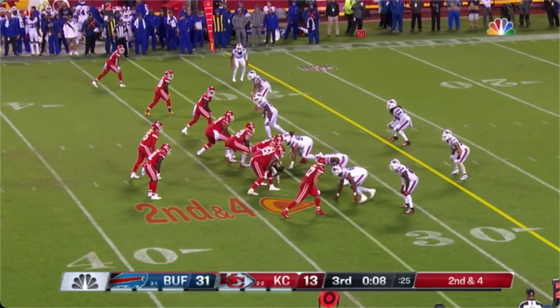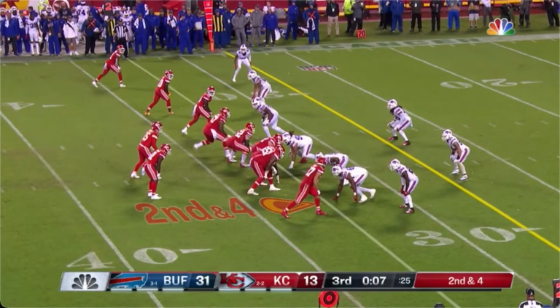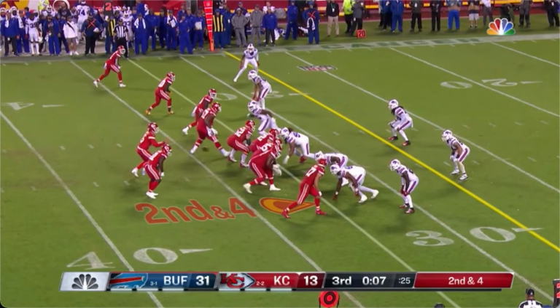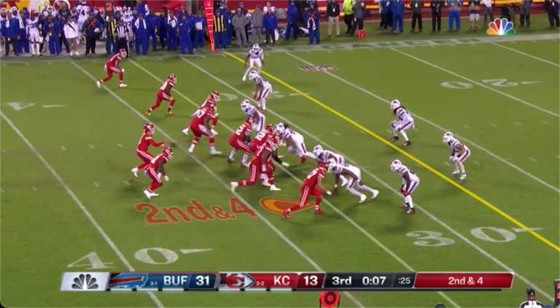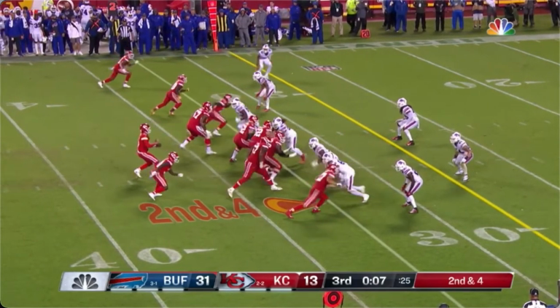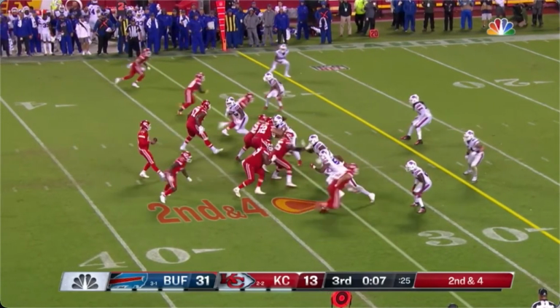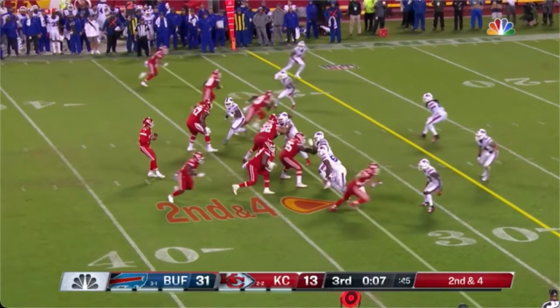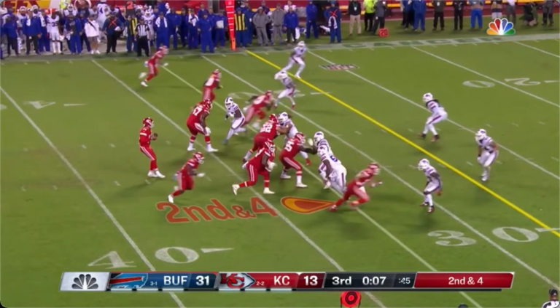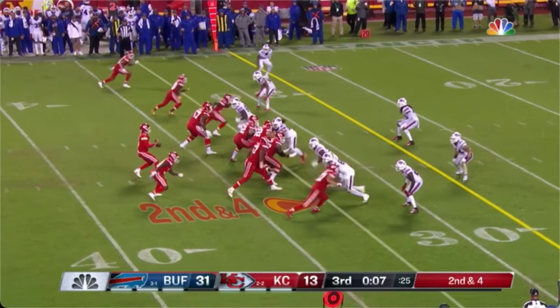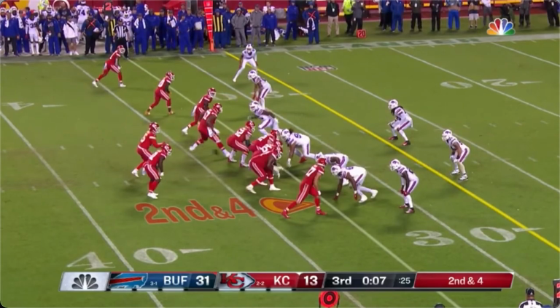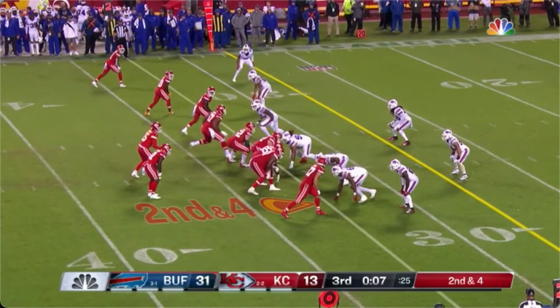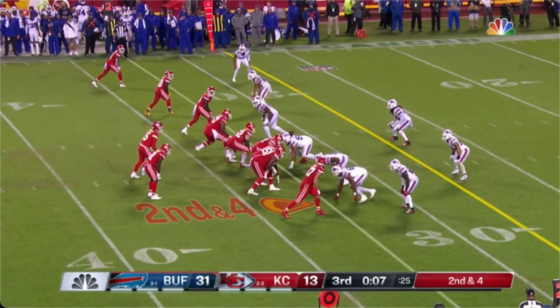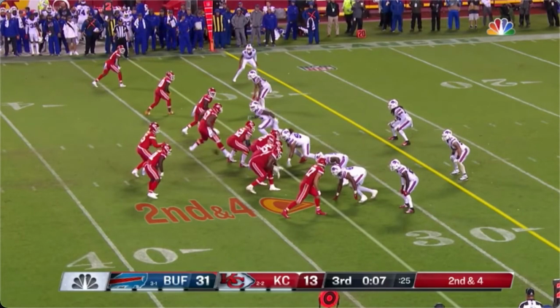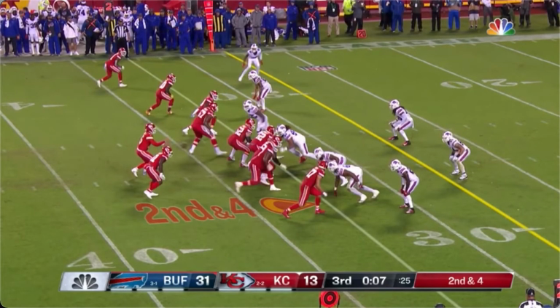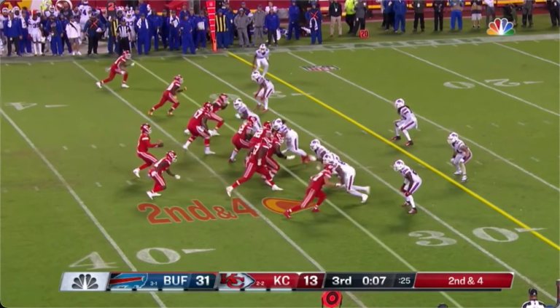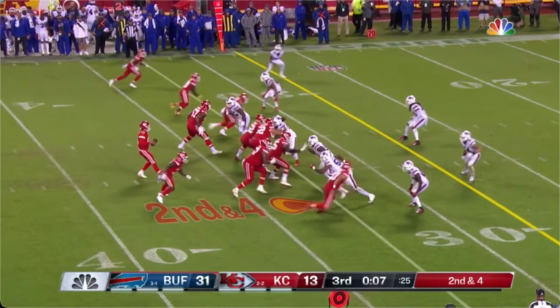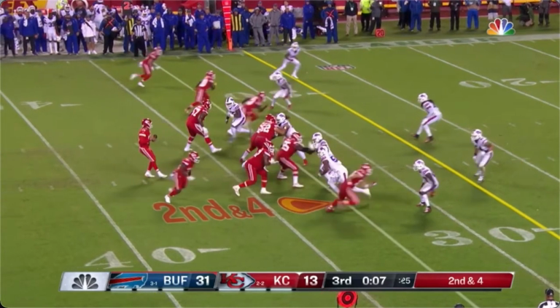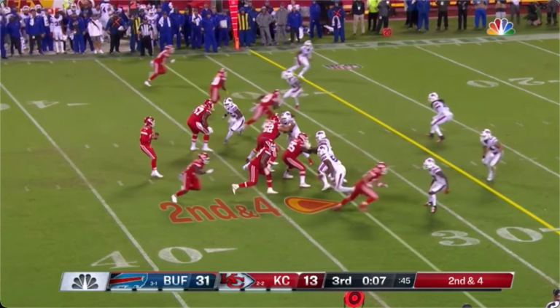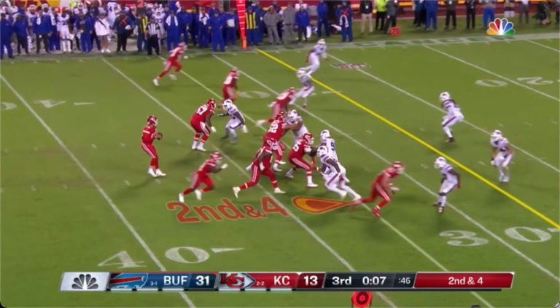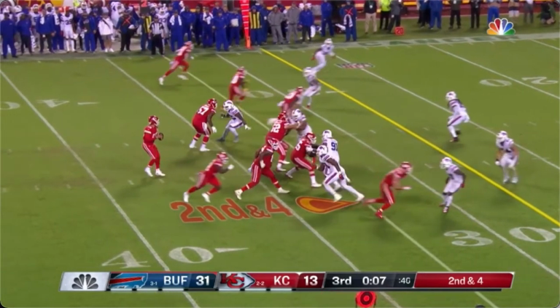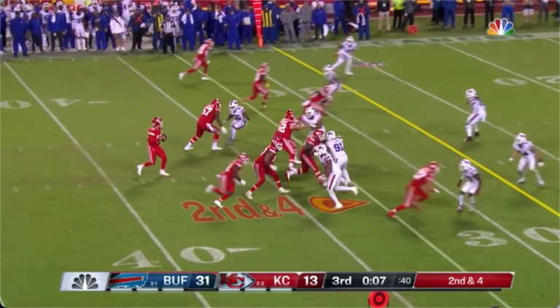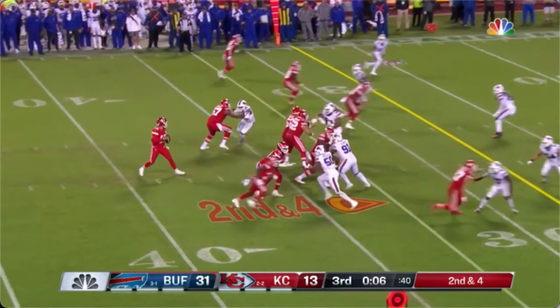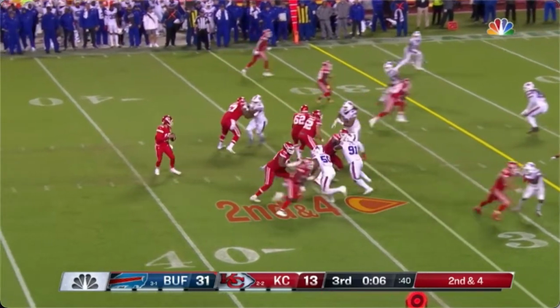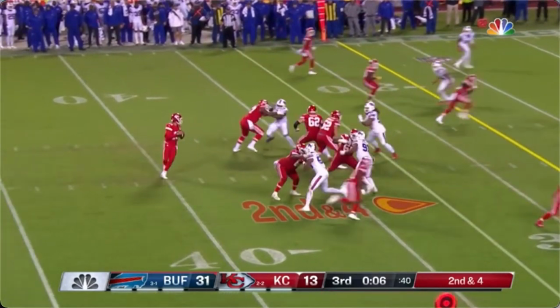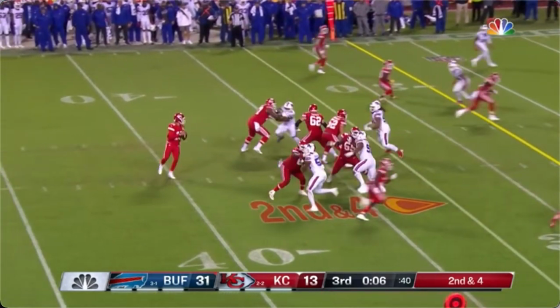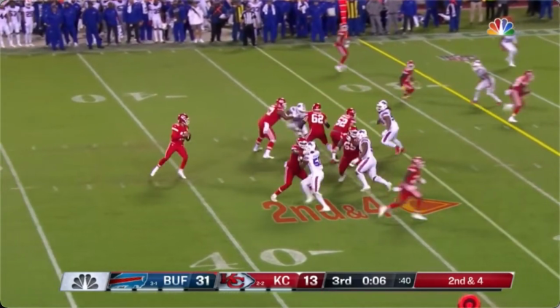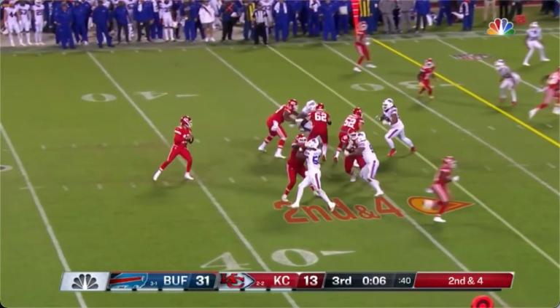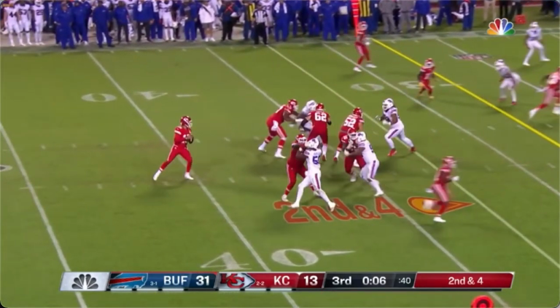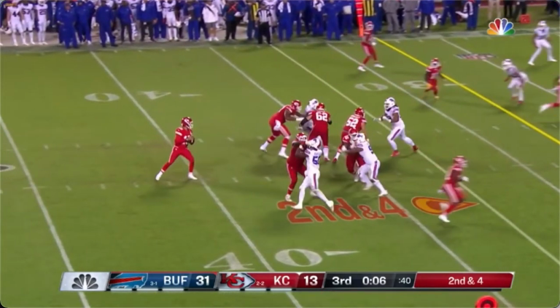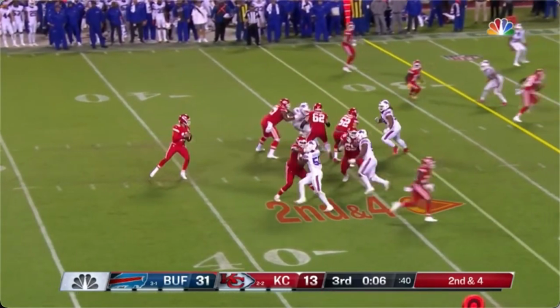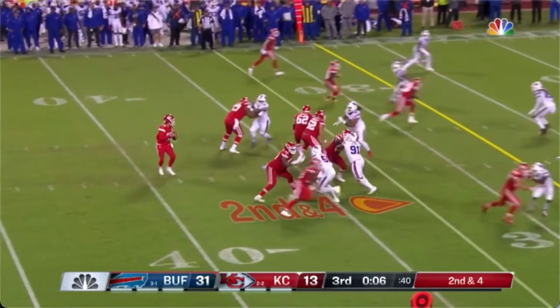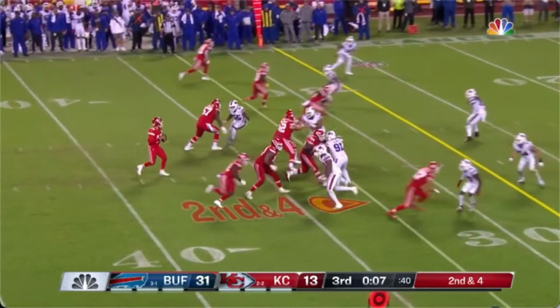Left tackle Orlando Brown gets off the ball, times it perfectly, gets on top of his defensive end, and flattens him out. Really nice.